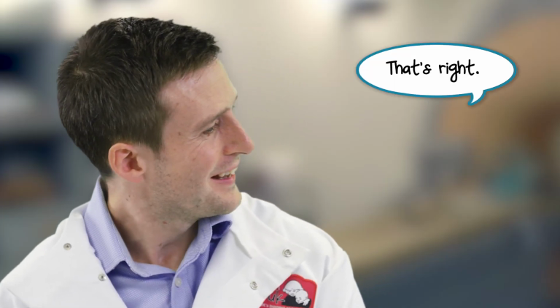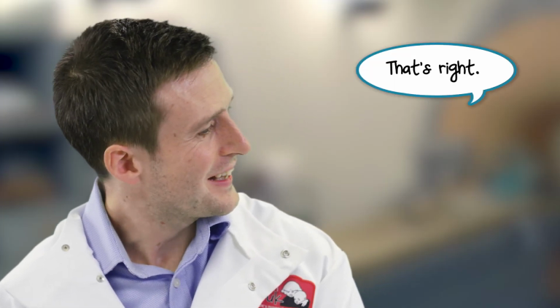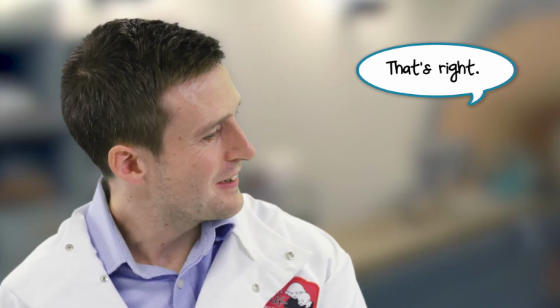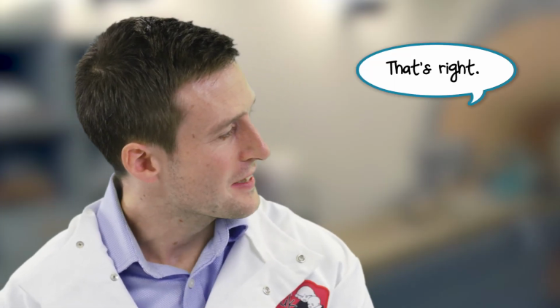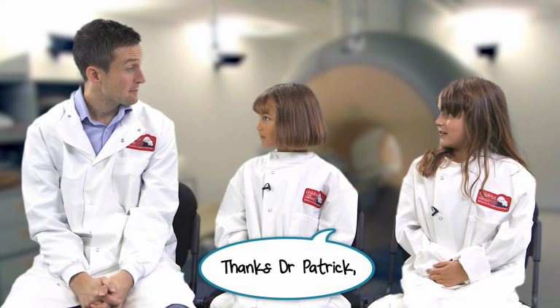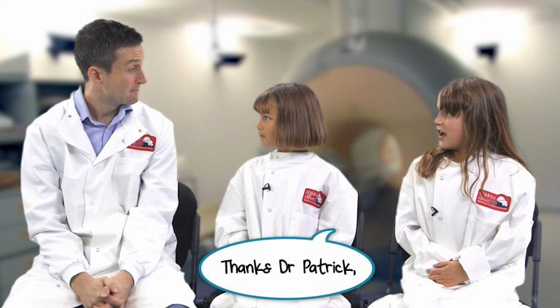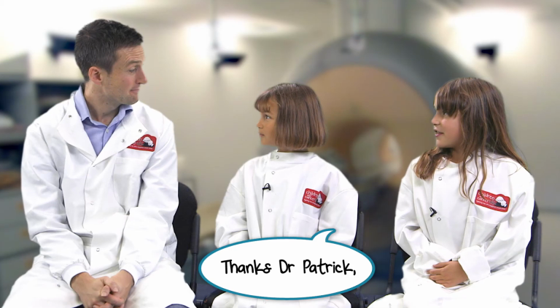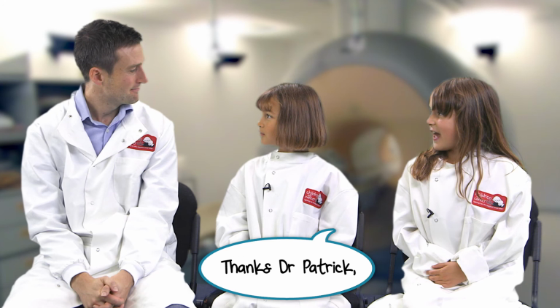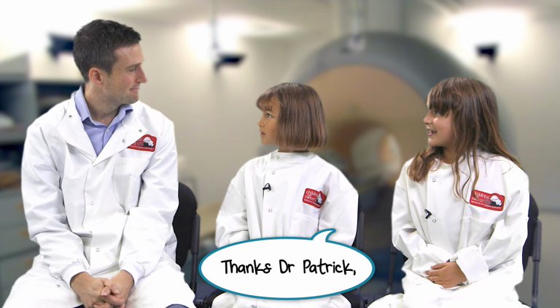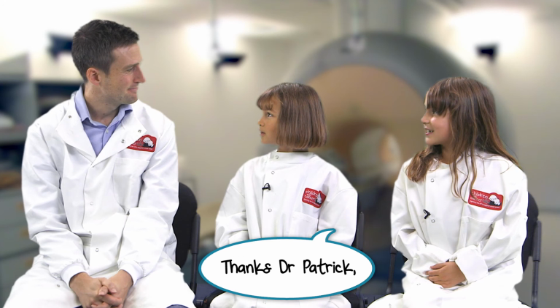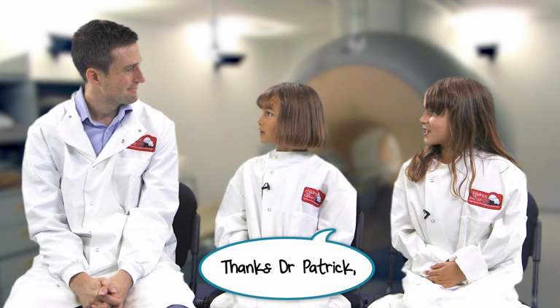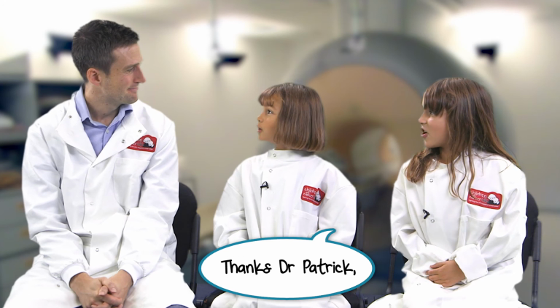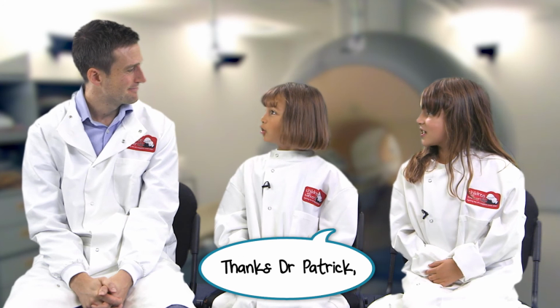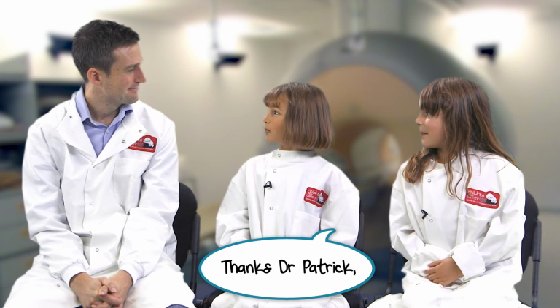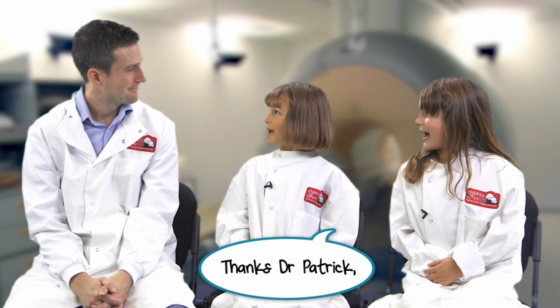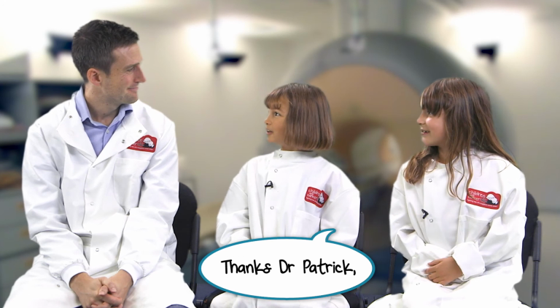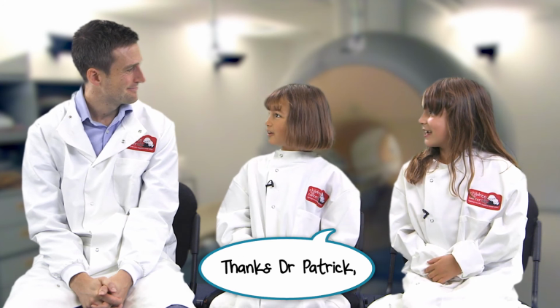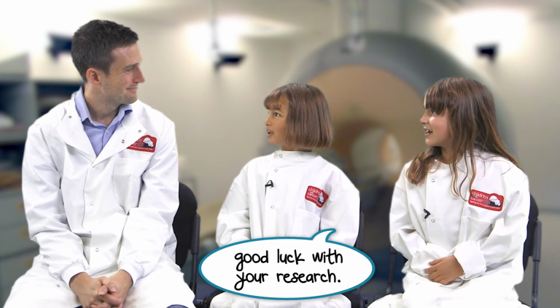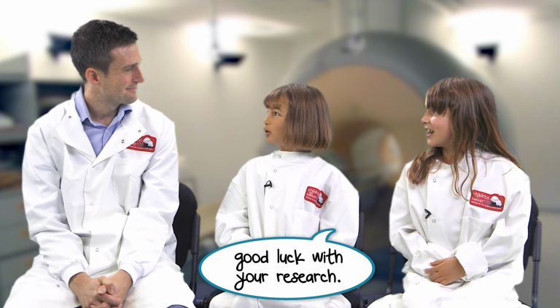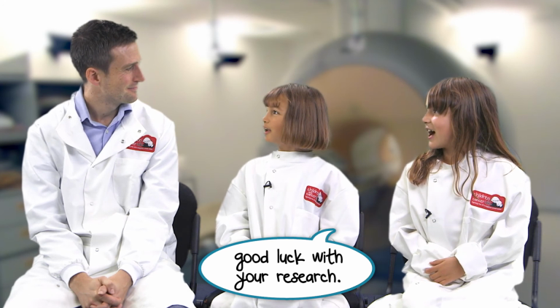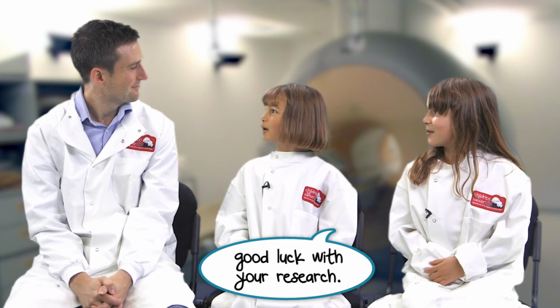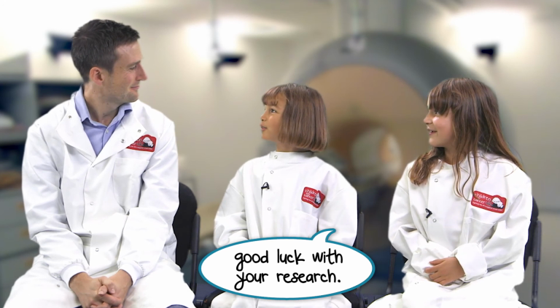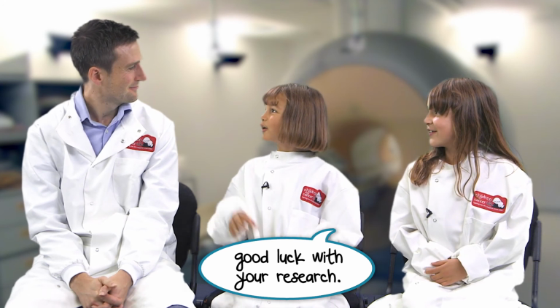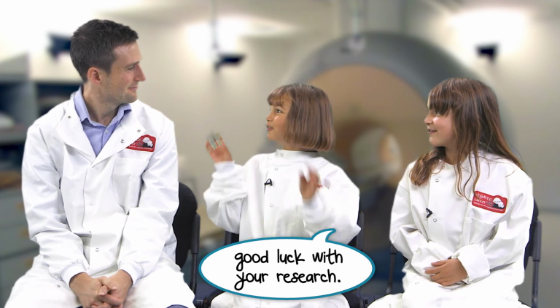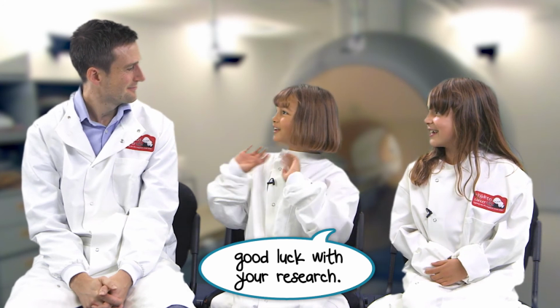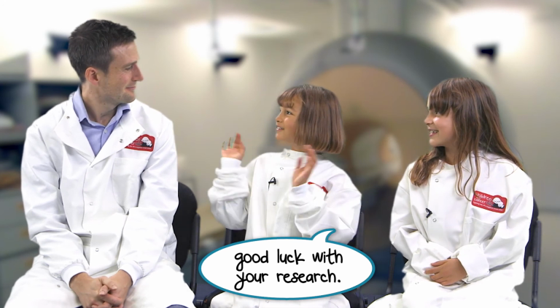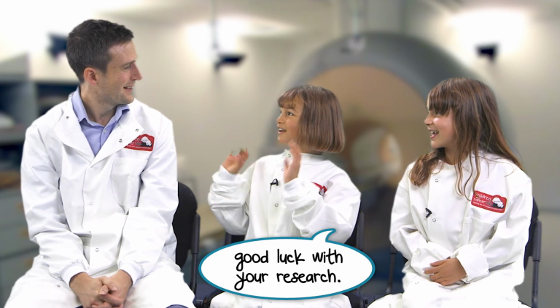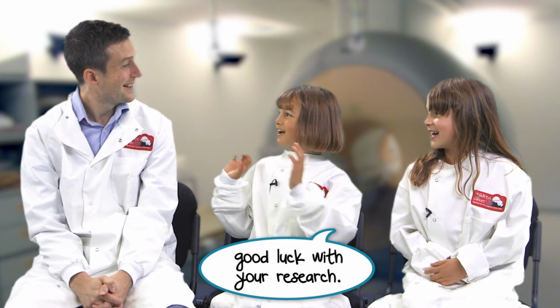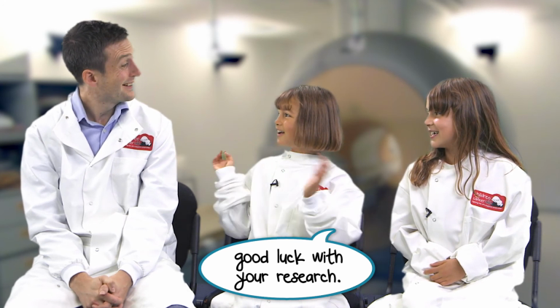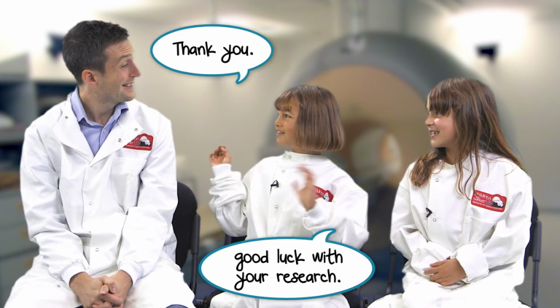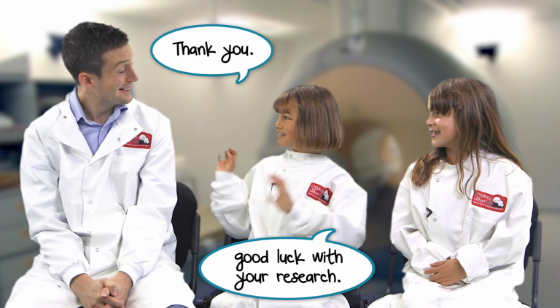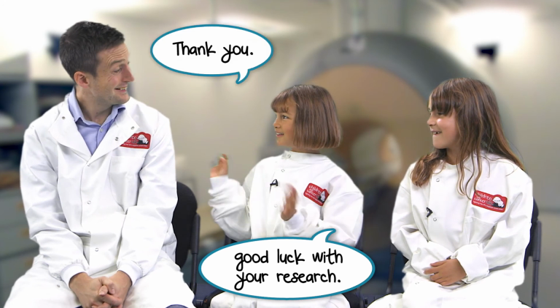That's right. Thanks Dr. Patrick. Good luck with your research. Thank you.